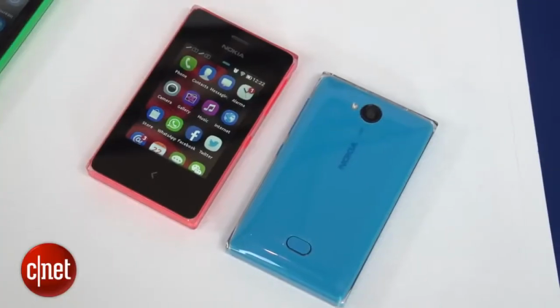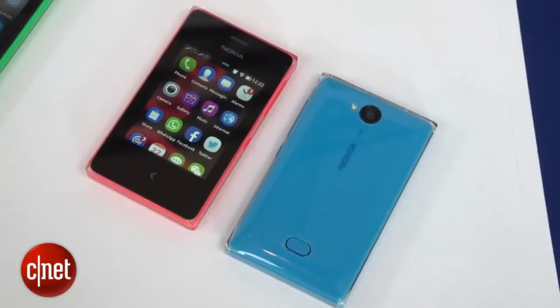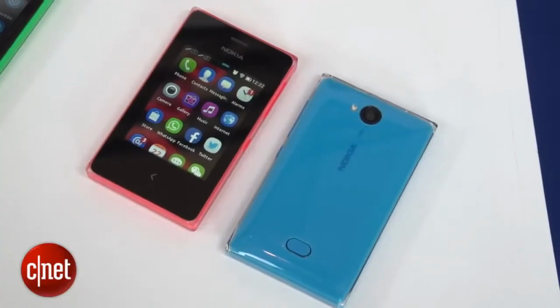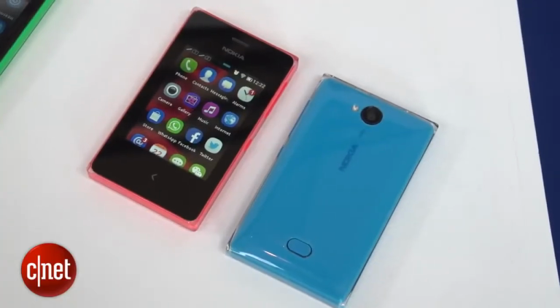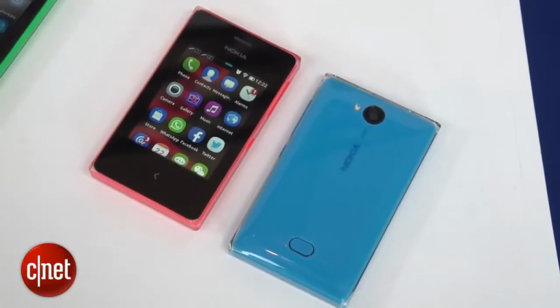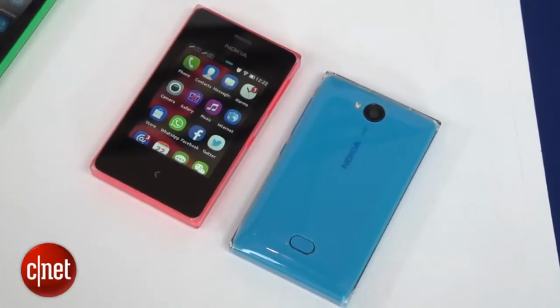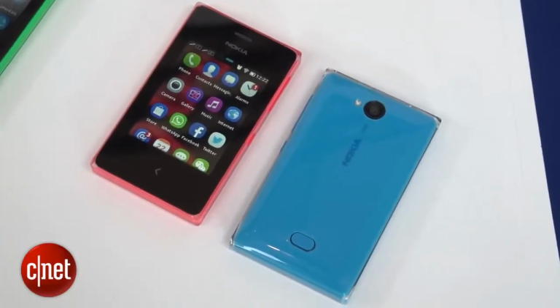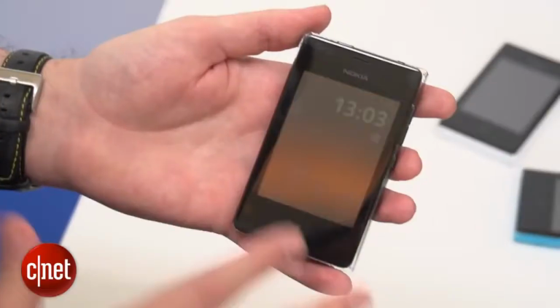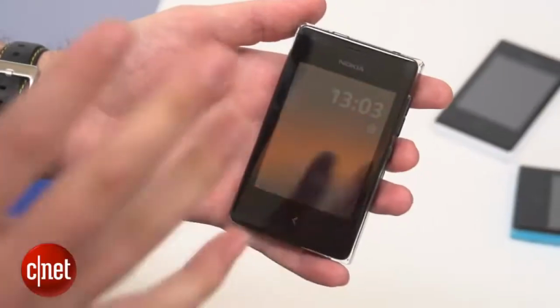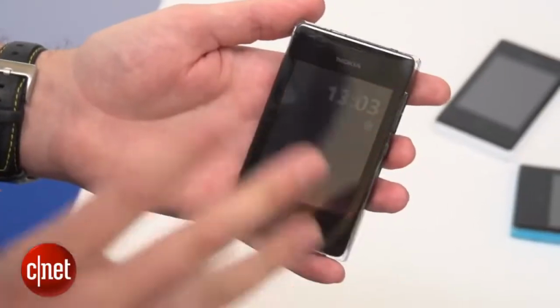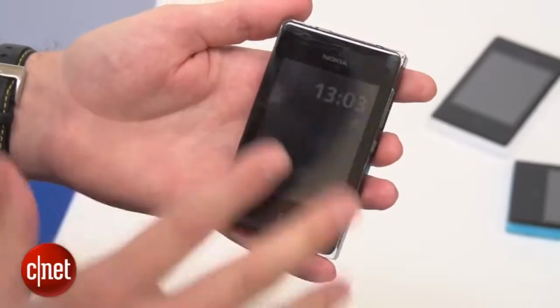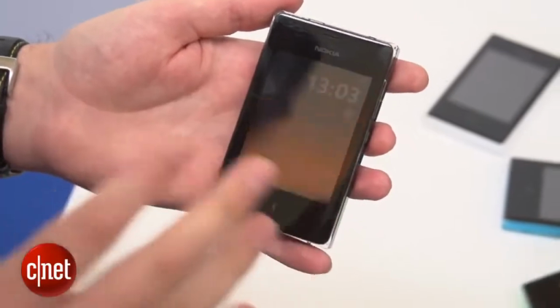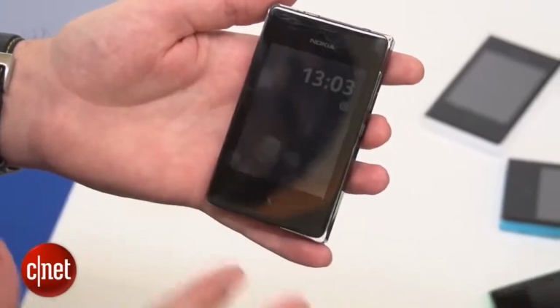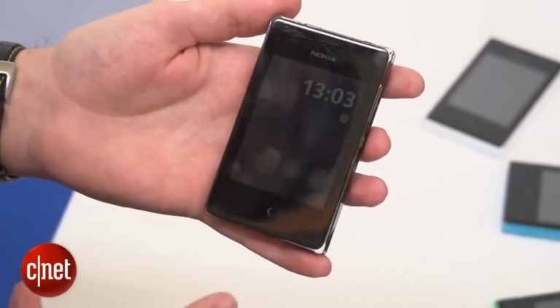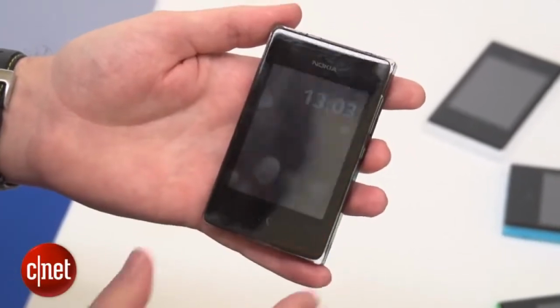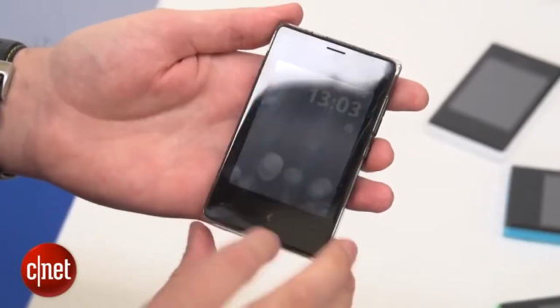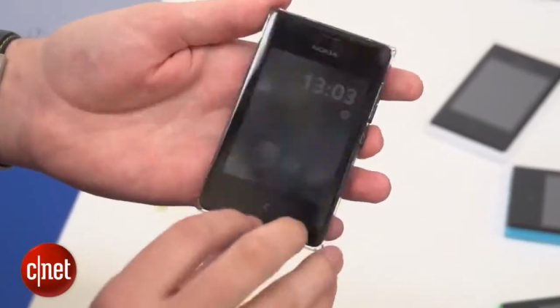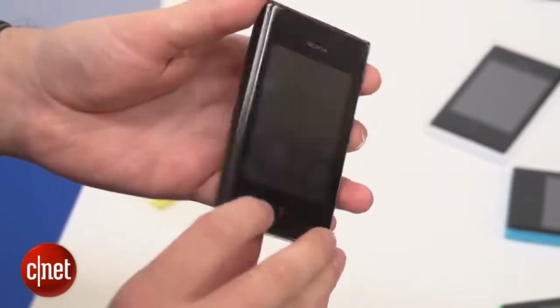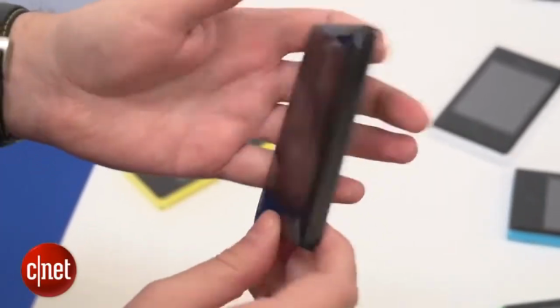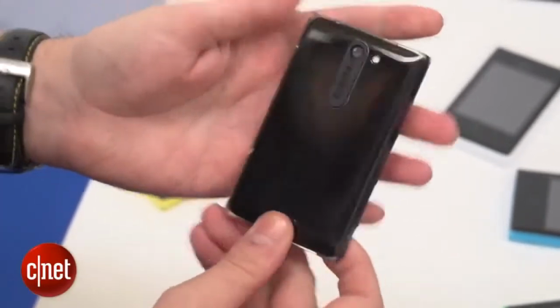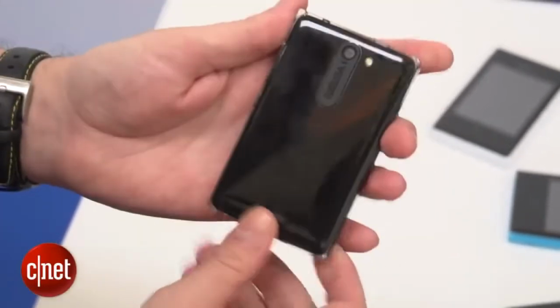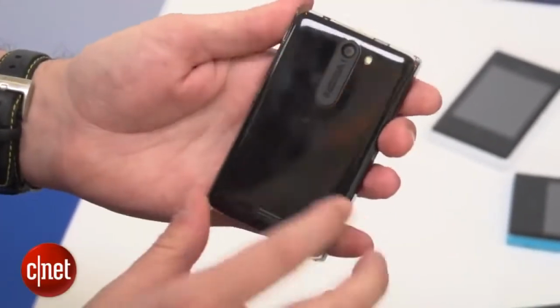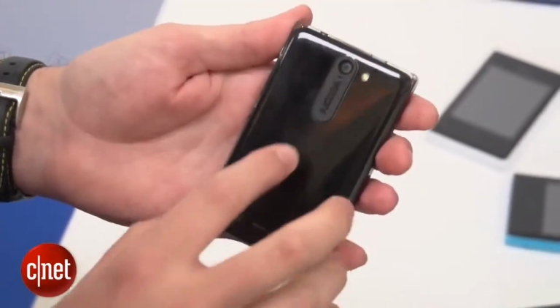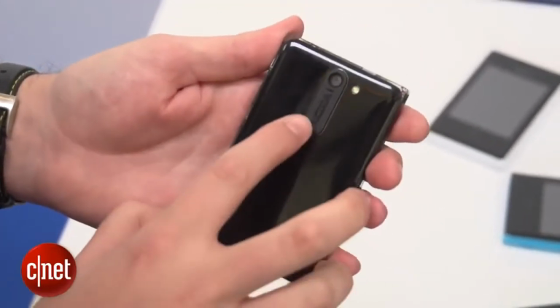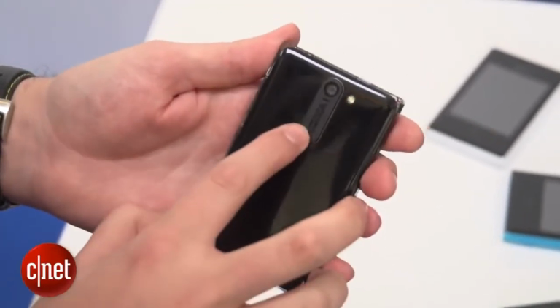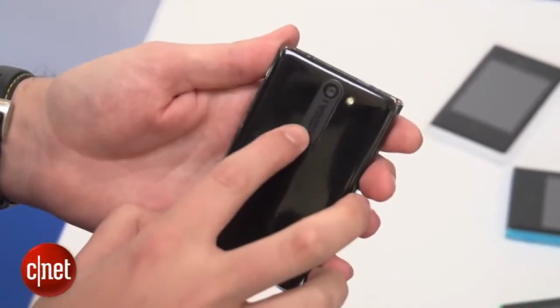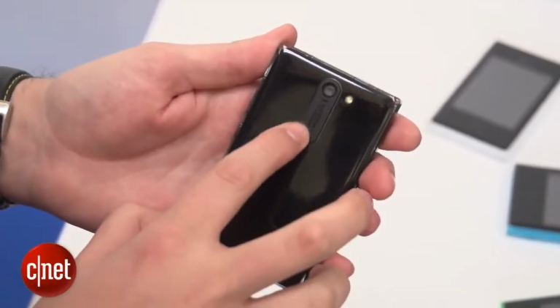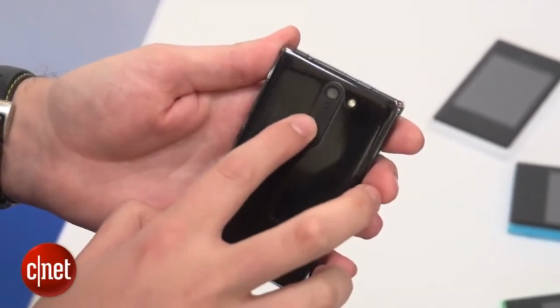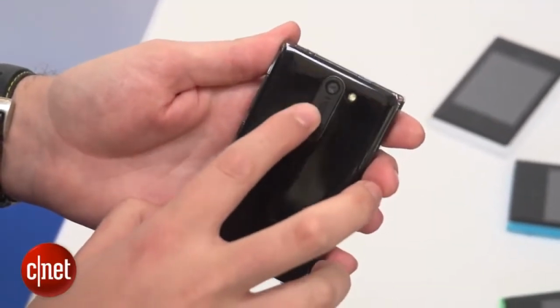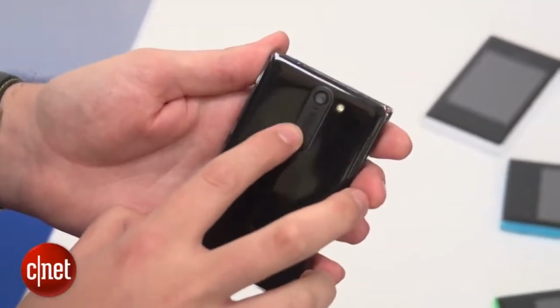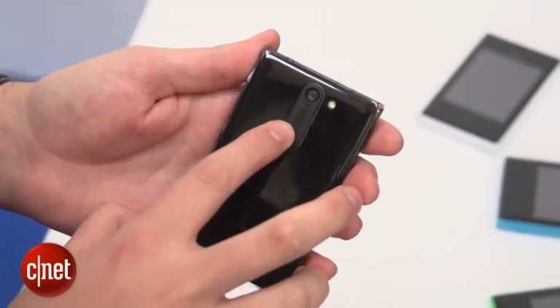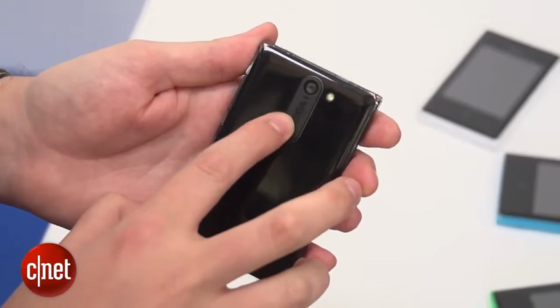The 502 is slightly bigger with a 3-inch screen, and also around the back, its camera has seen a boost to 5-megapixels.